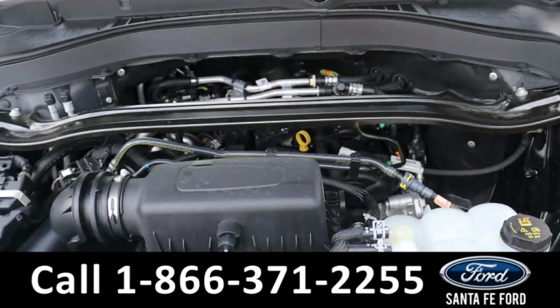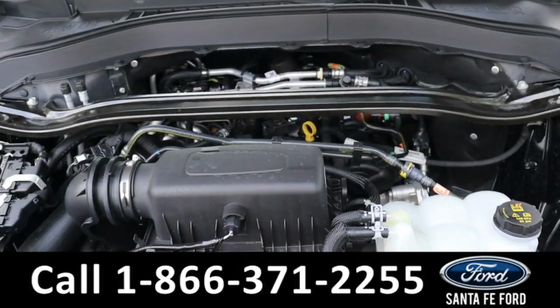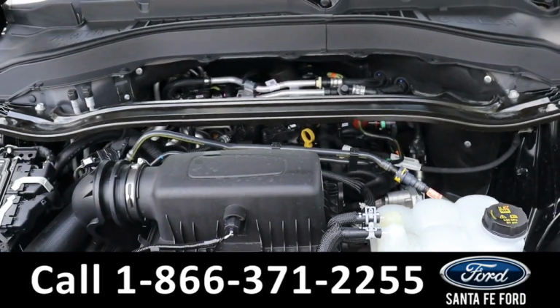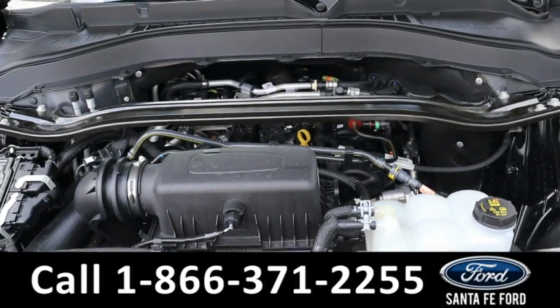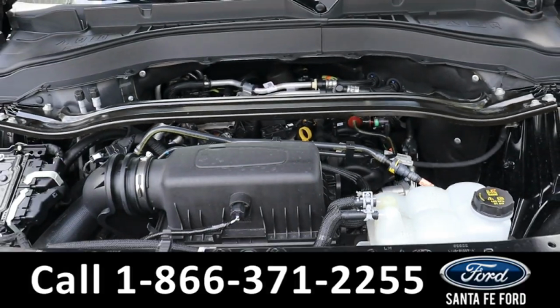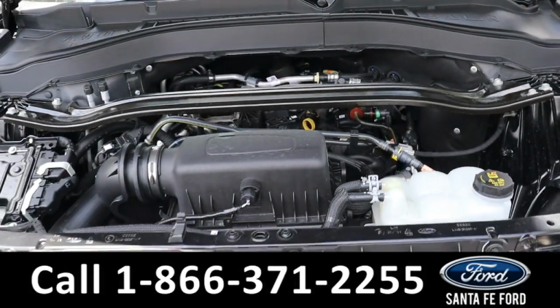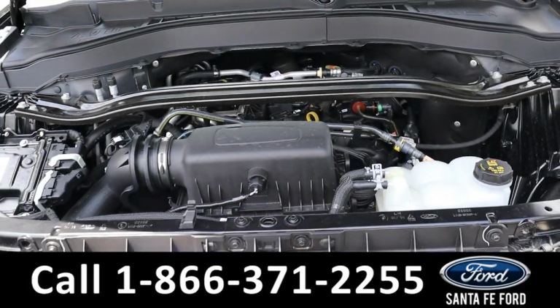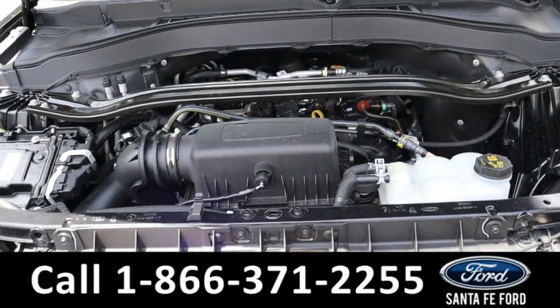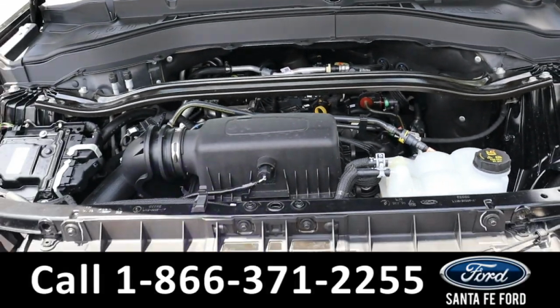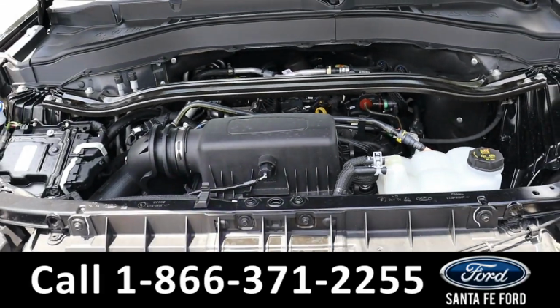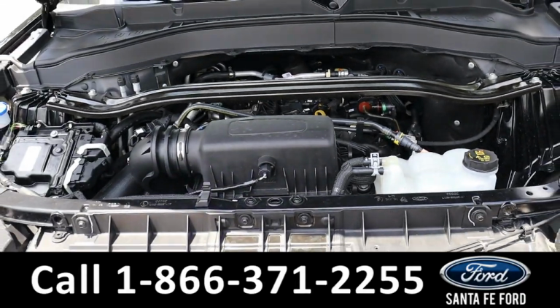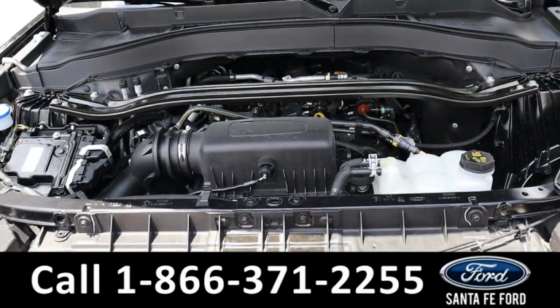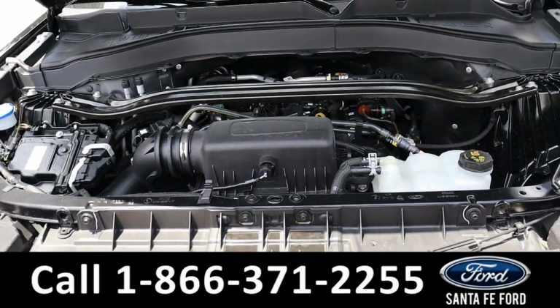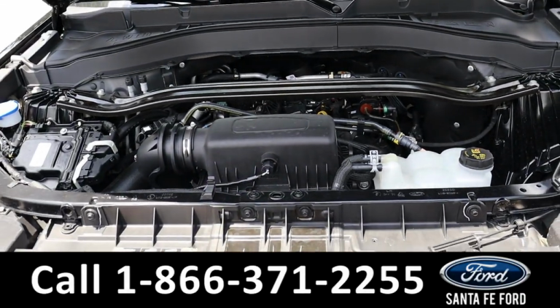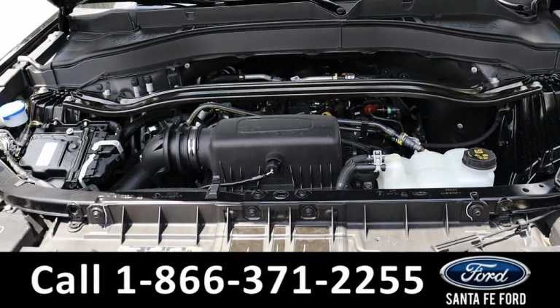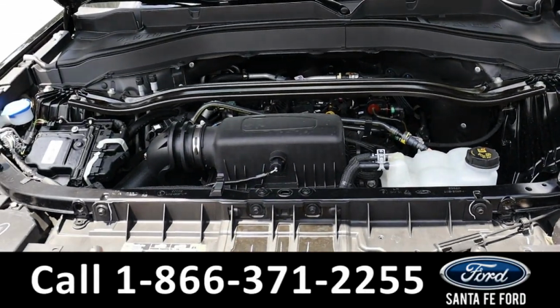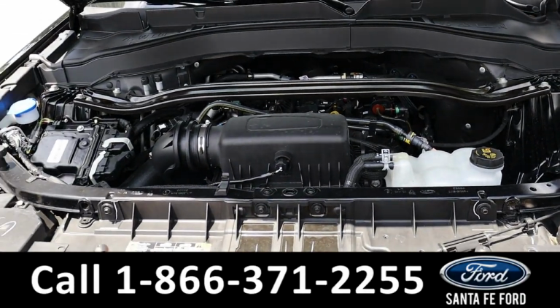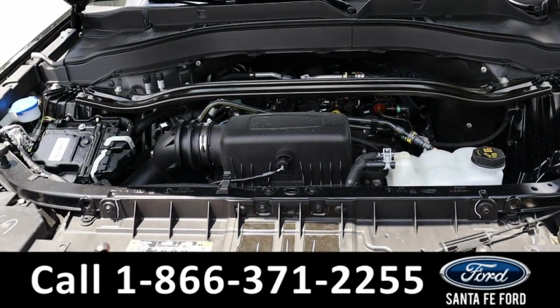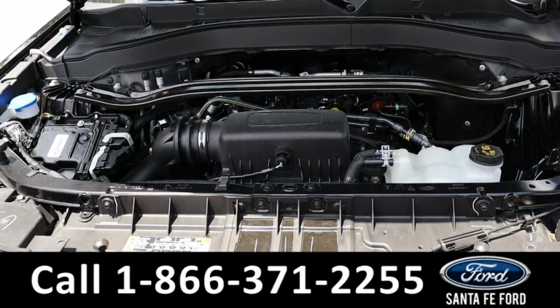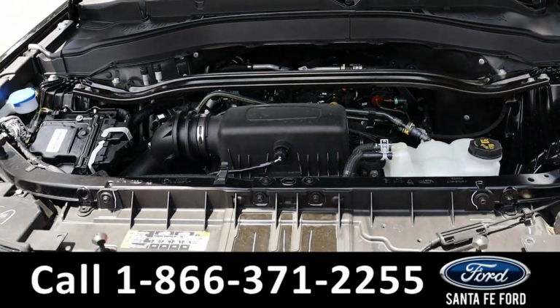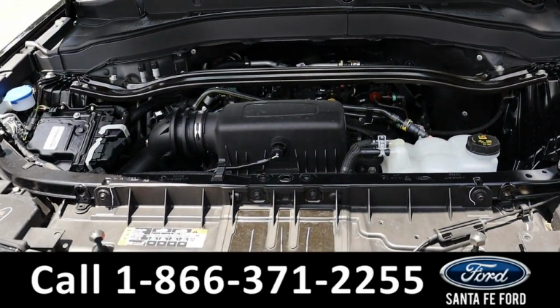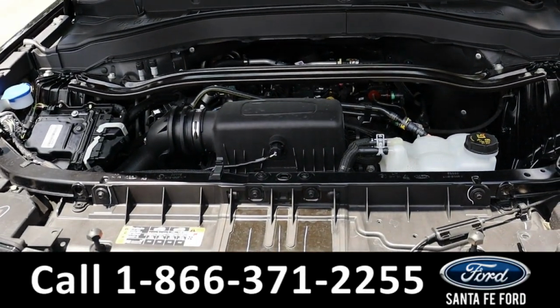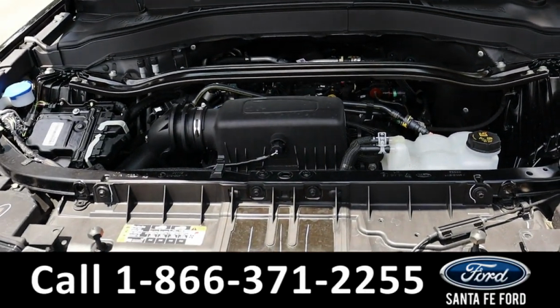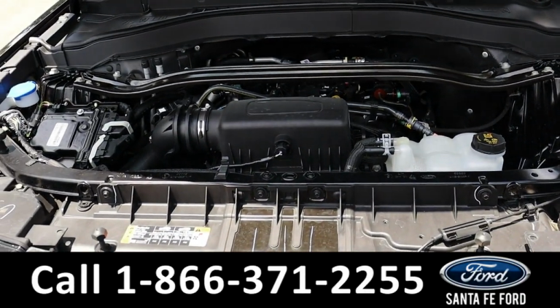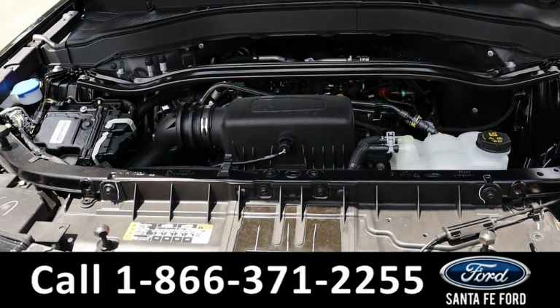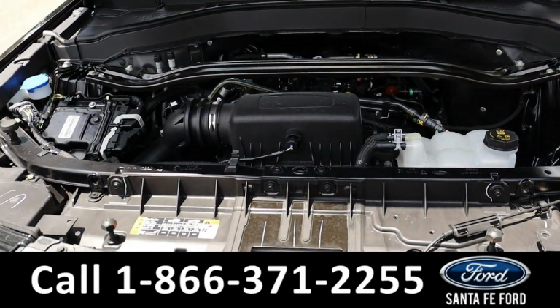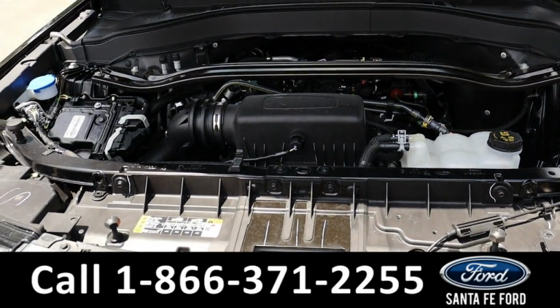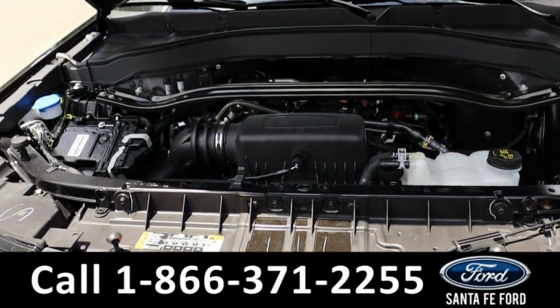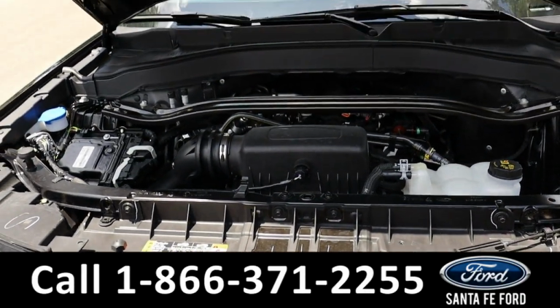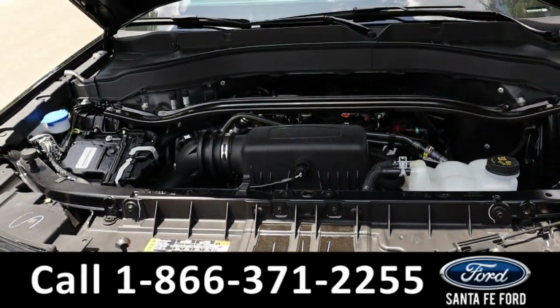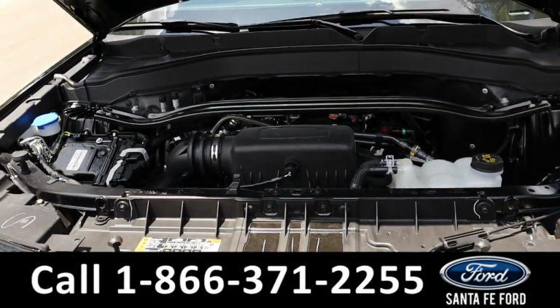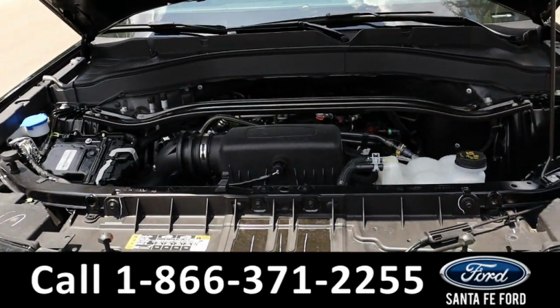Here's a look under the hood. It is a 10-speed automatic with a 4-cylinder, 2.3-liter engine.